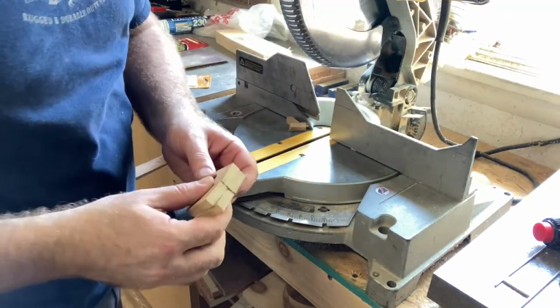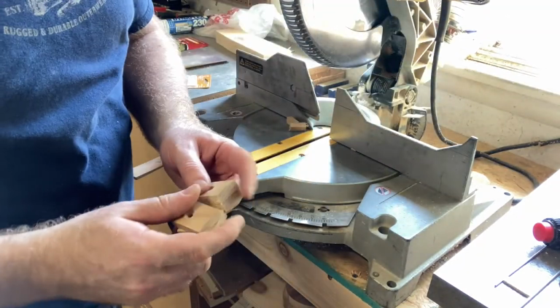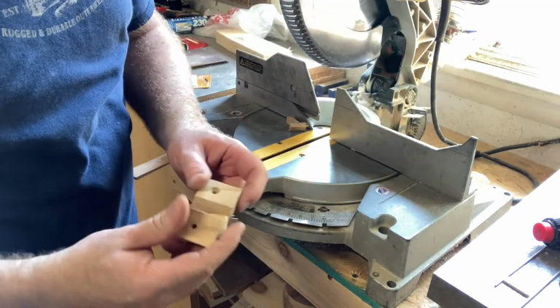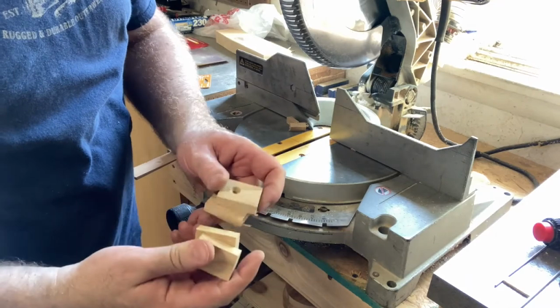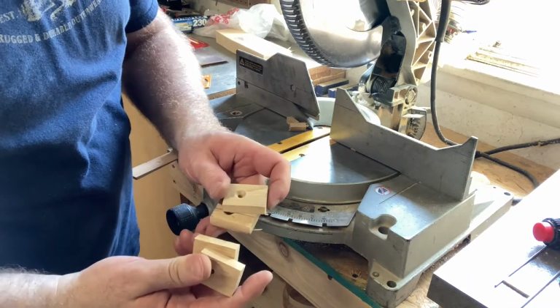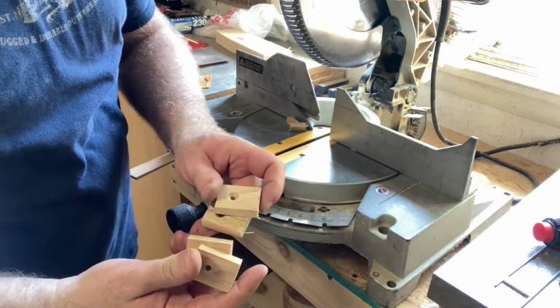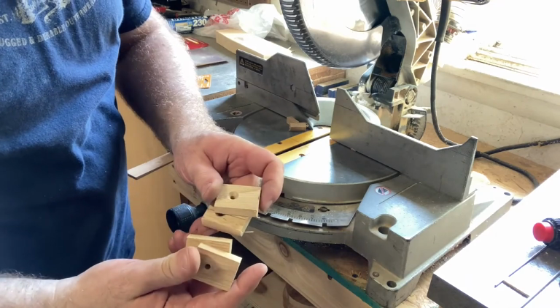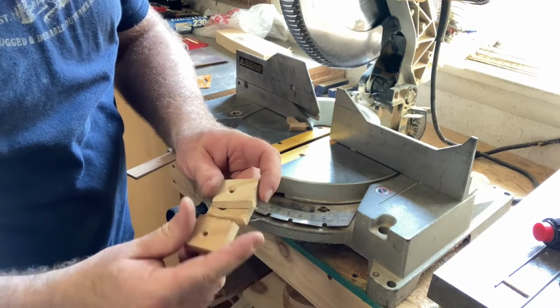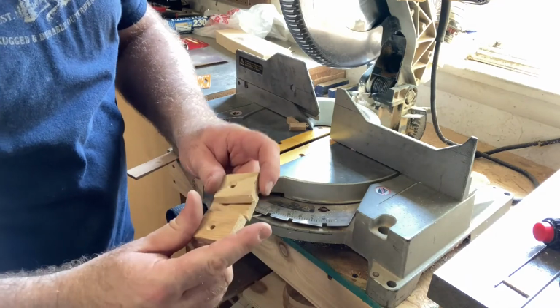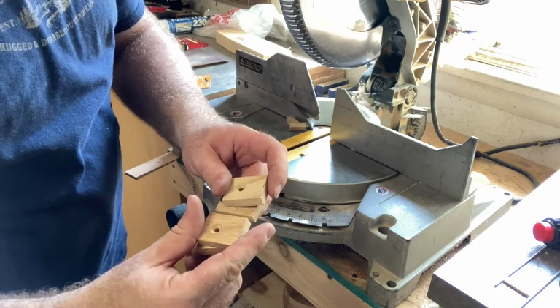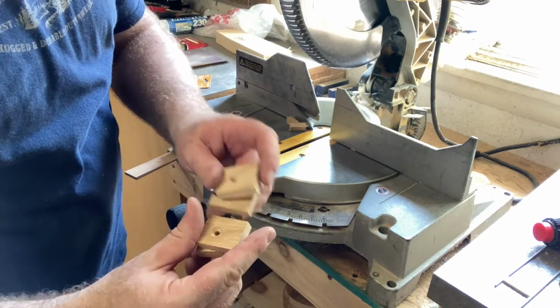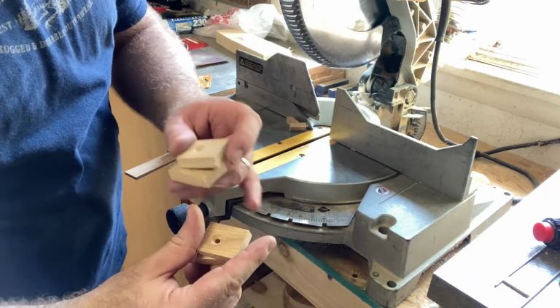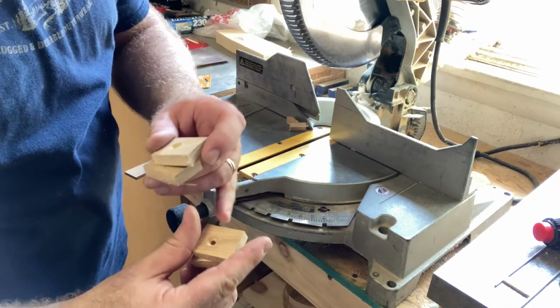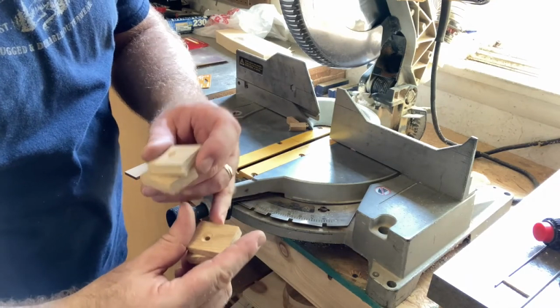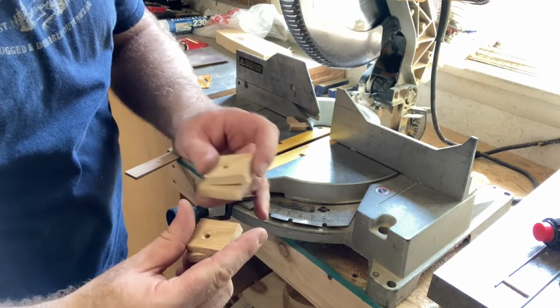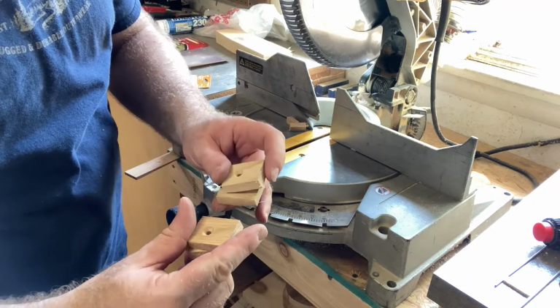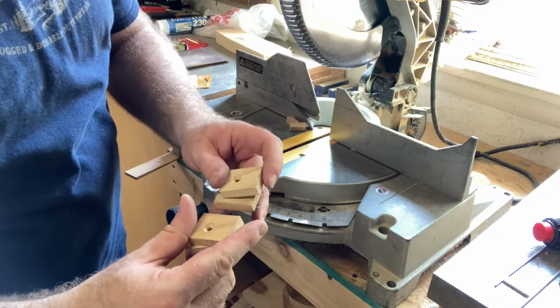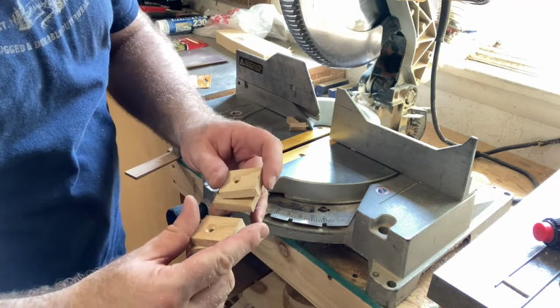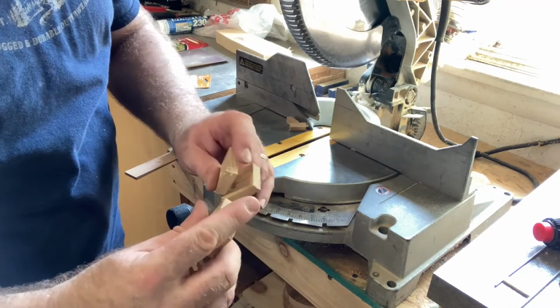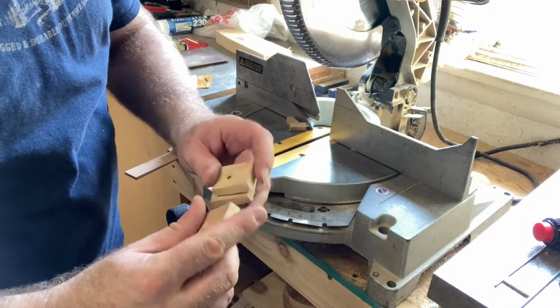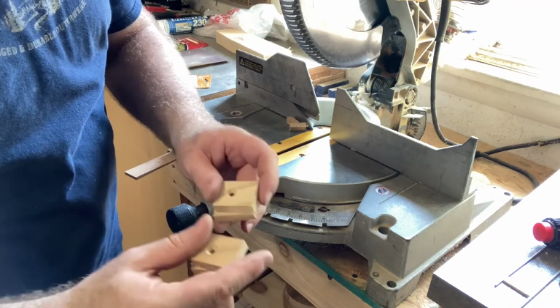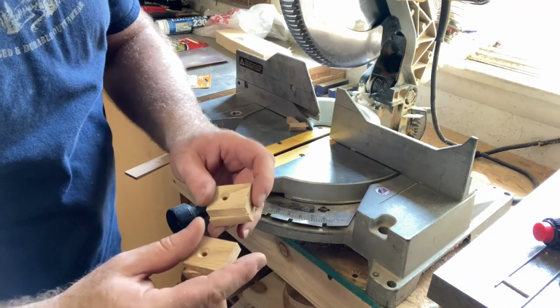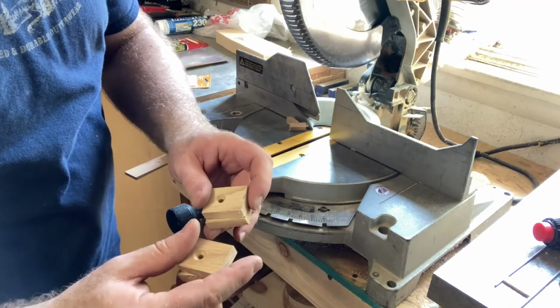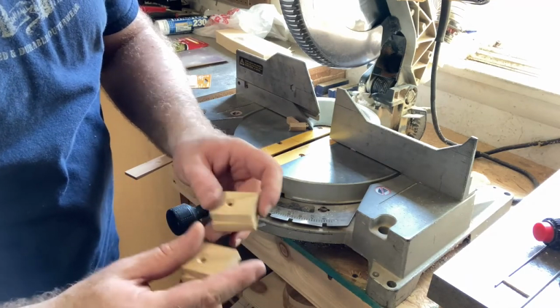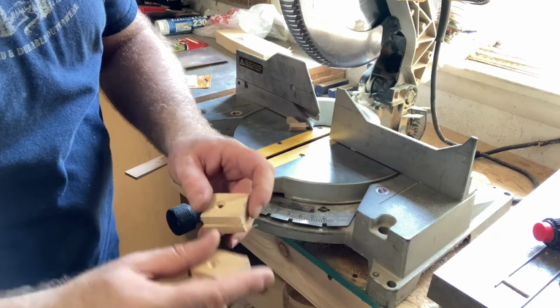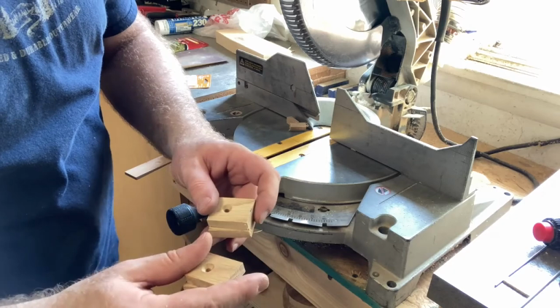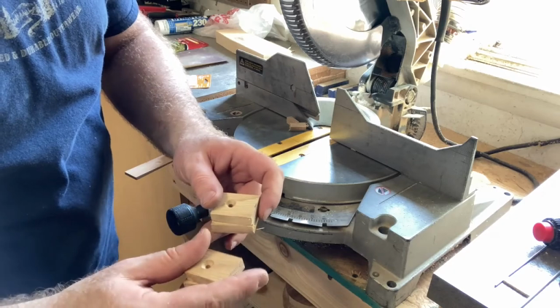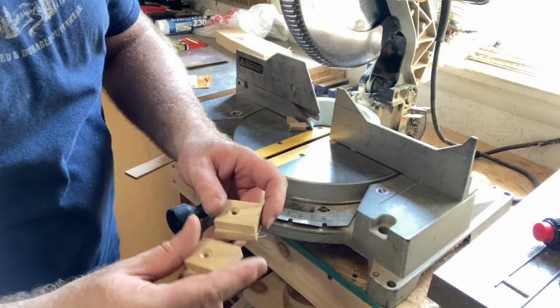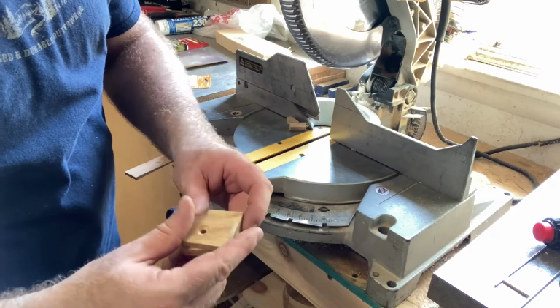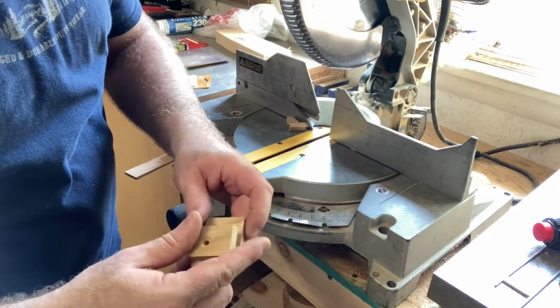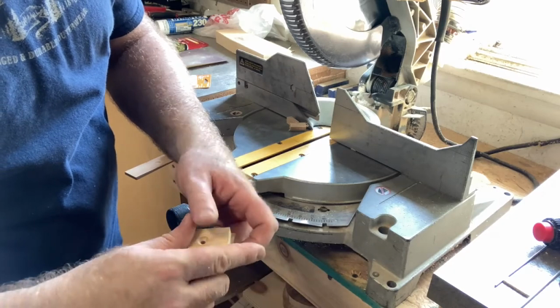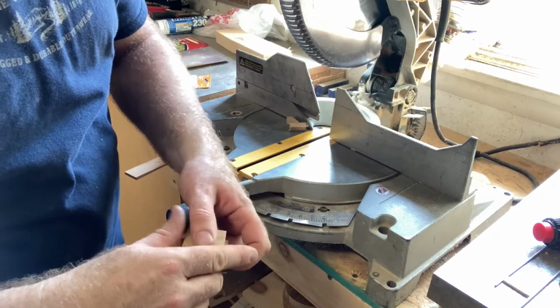Now that I've got four of them made — these are drilled out for five millimeter screws — let's go bolt them on and see how well this clamping feature works.